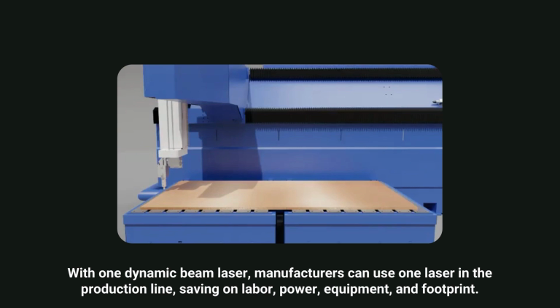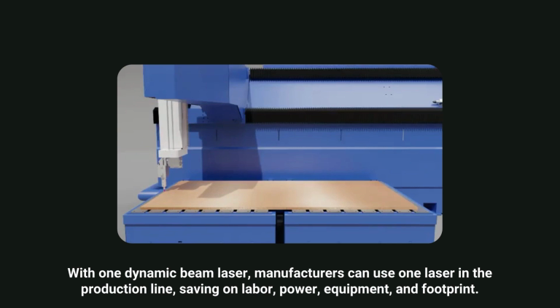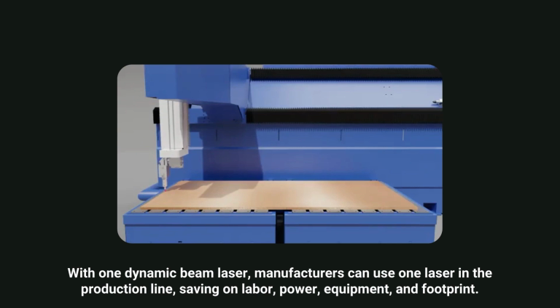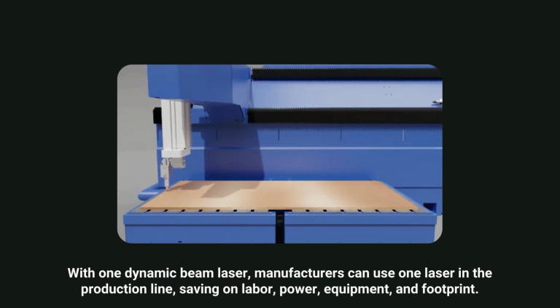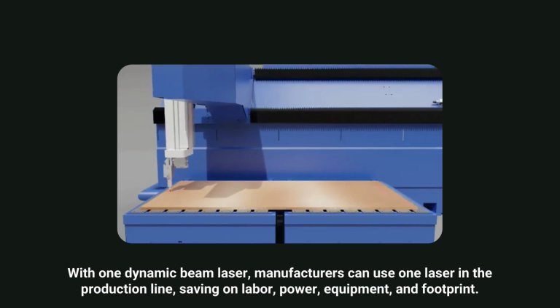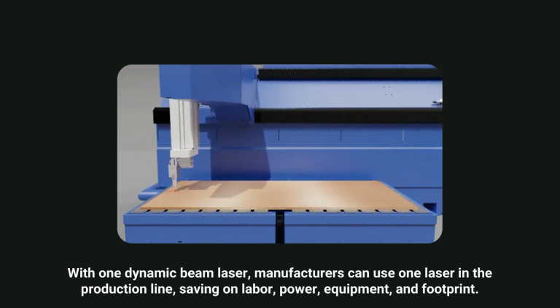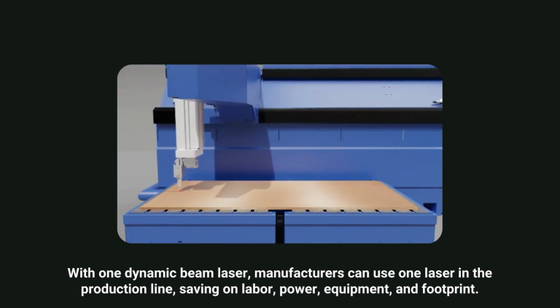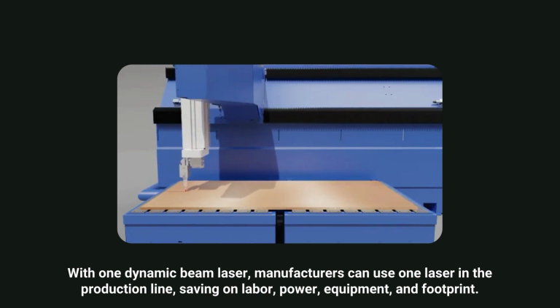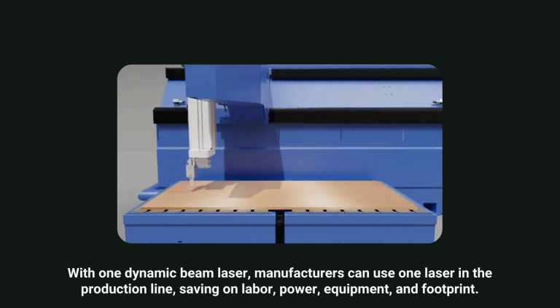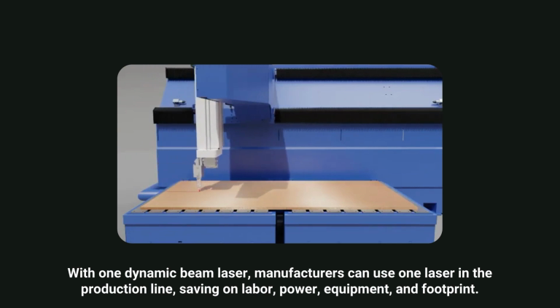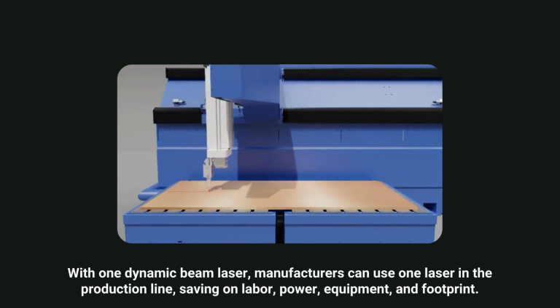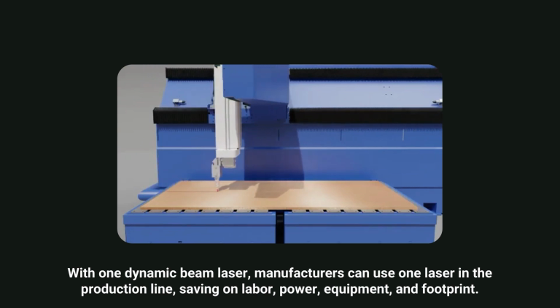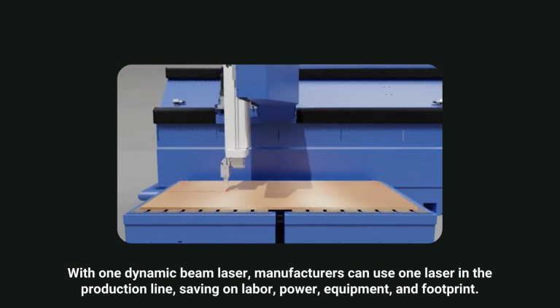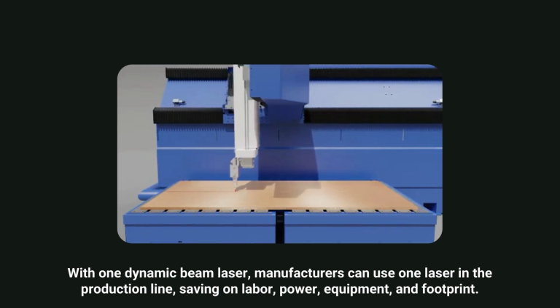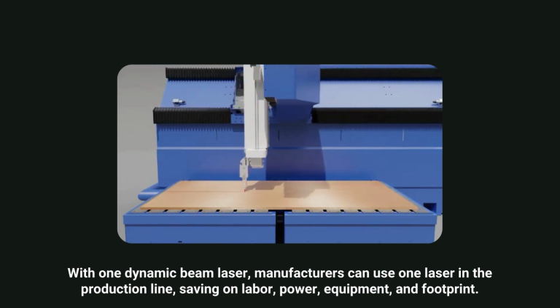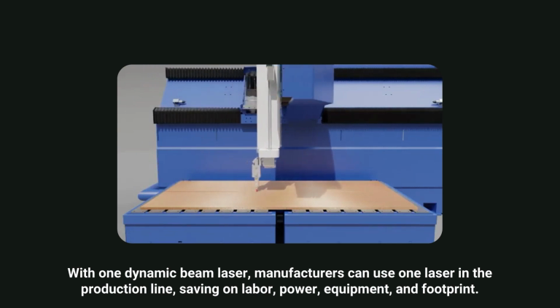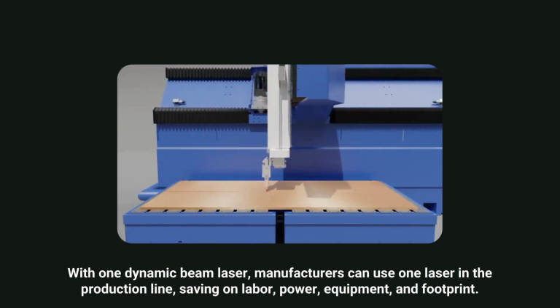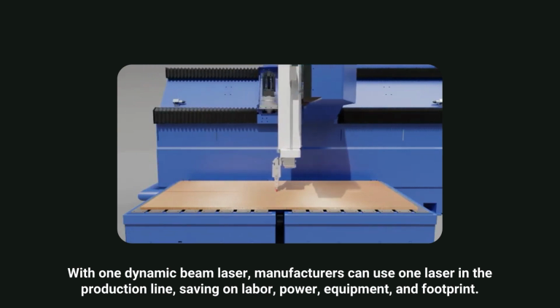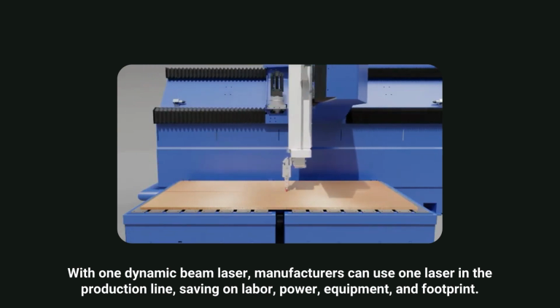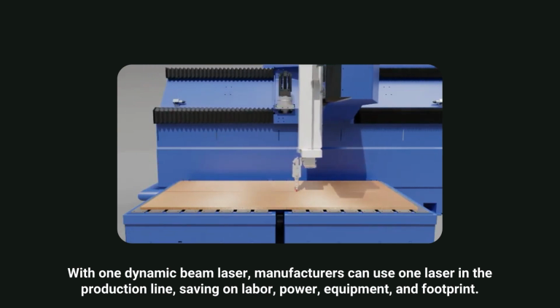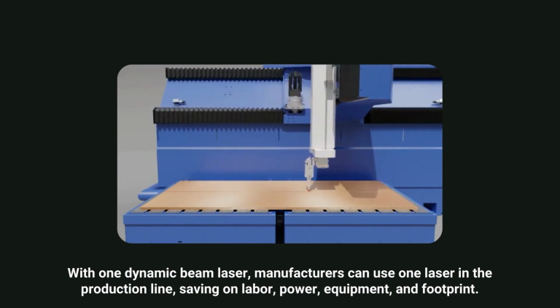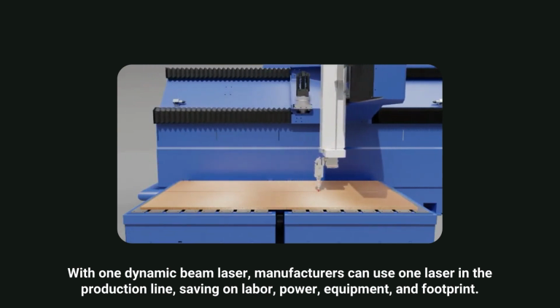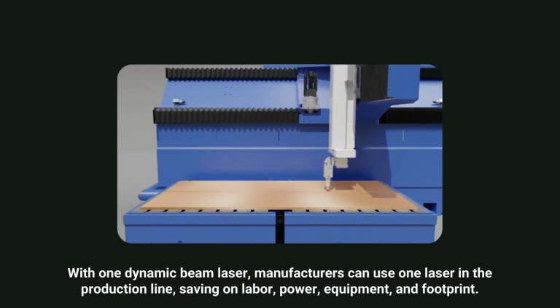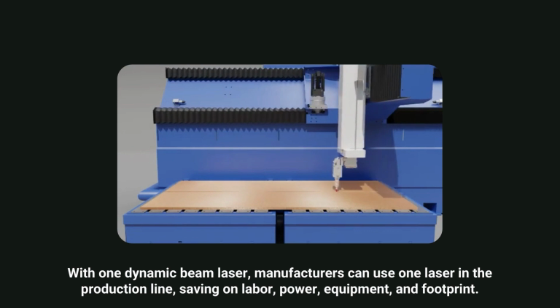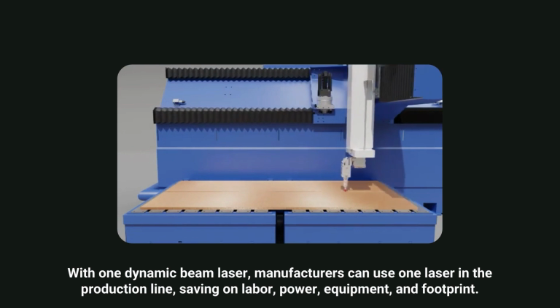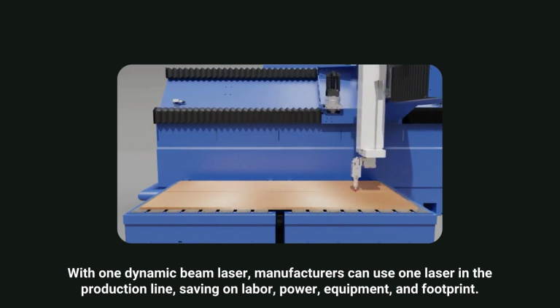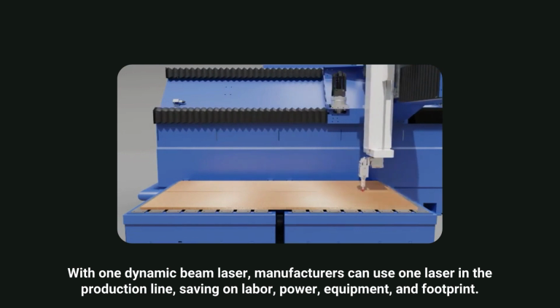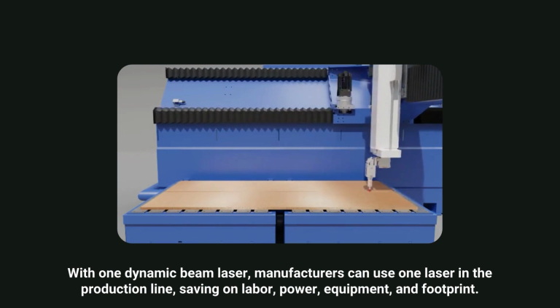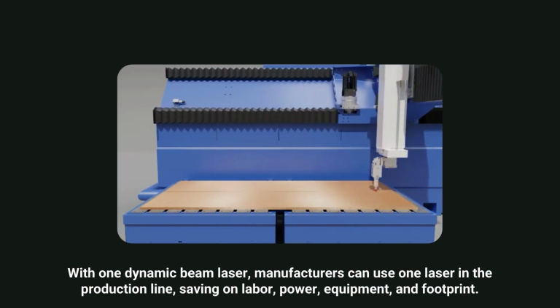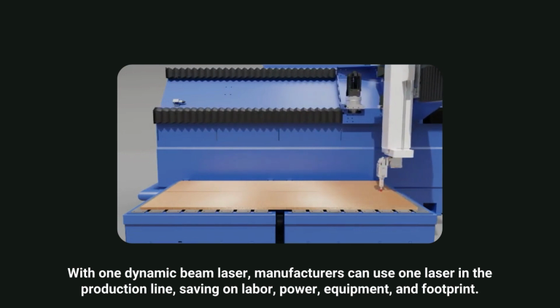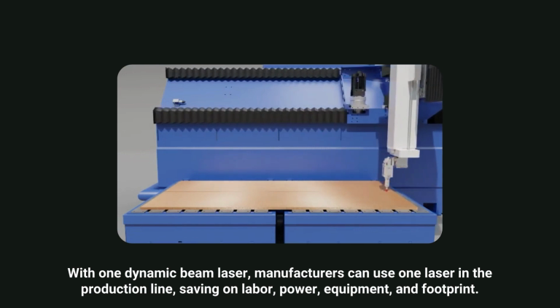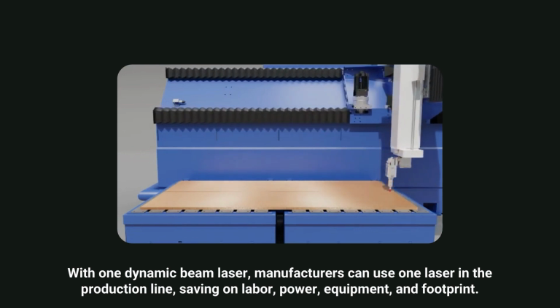With one dynamic beam laser, manufacturers can use one laser in the production line, saving on labor, power, equipment, and footprint.